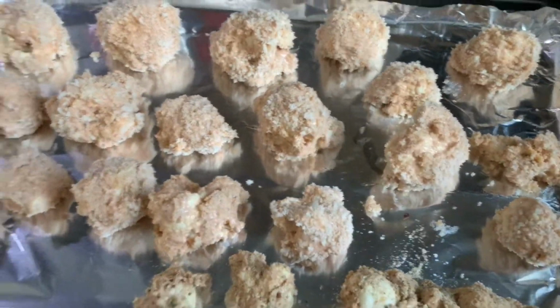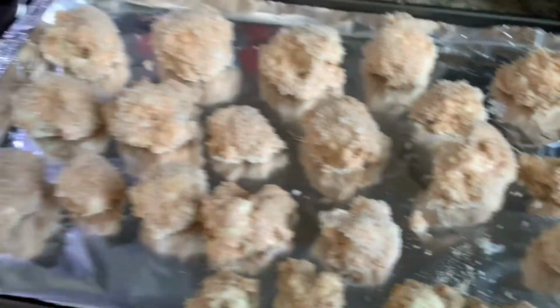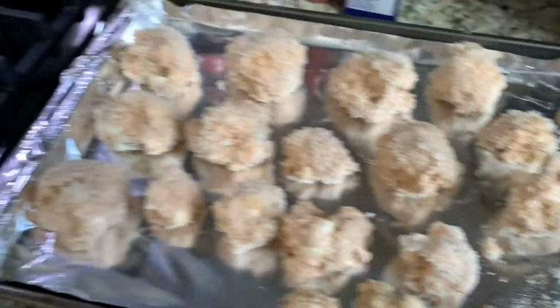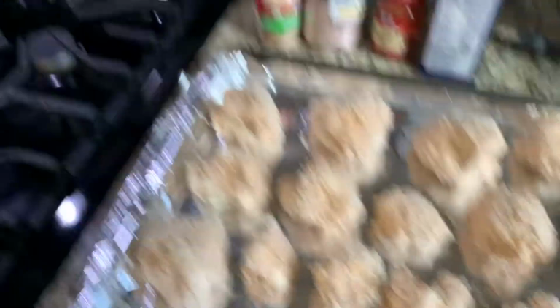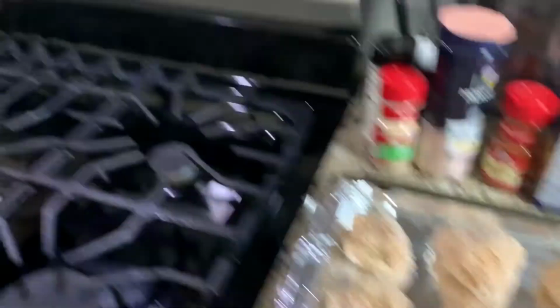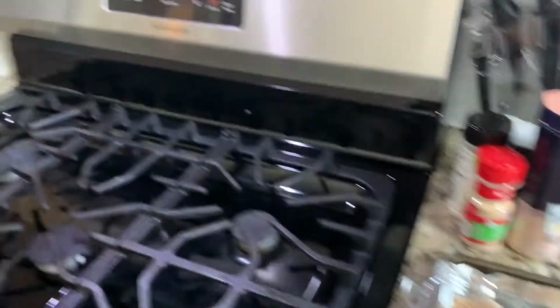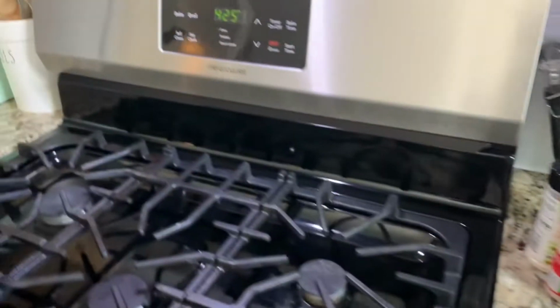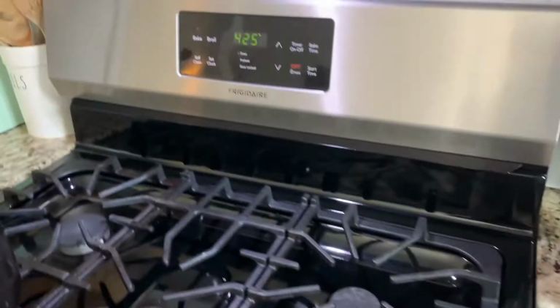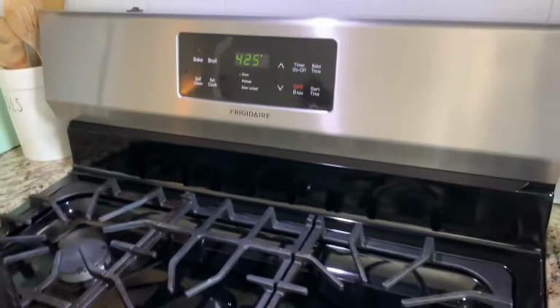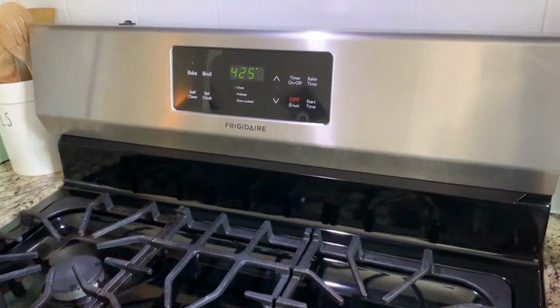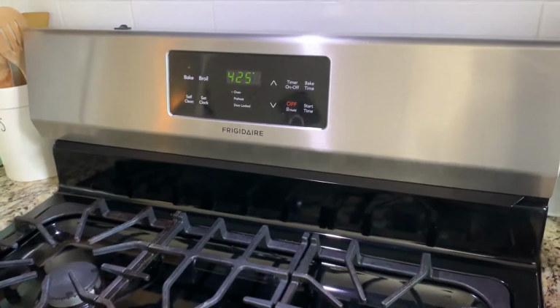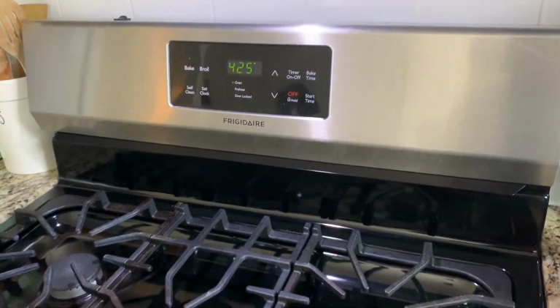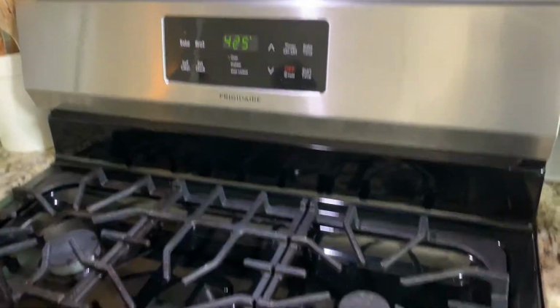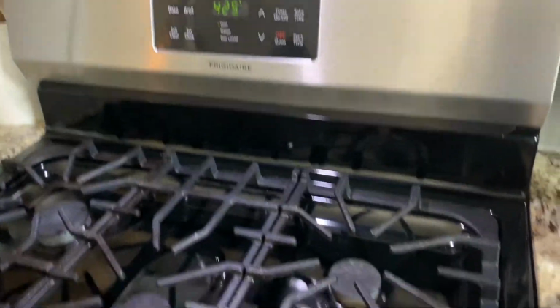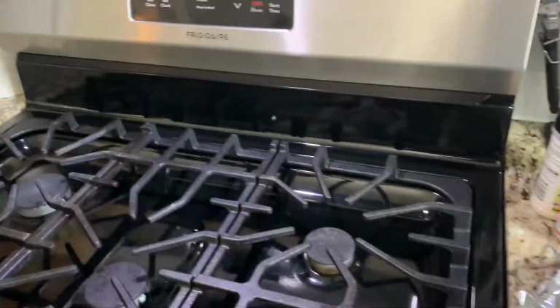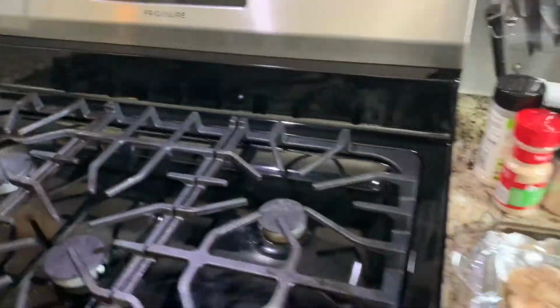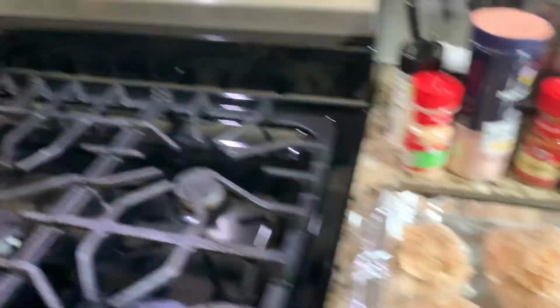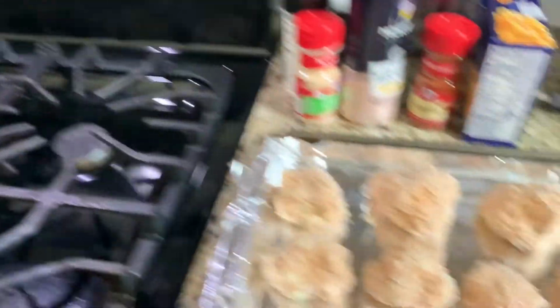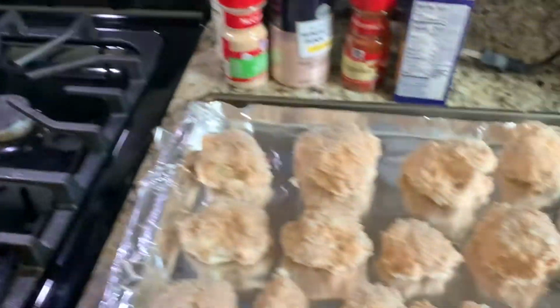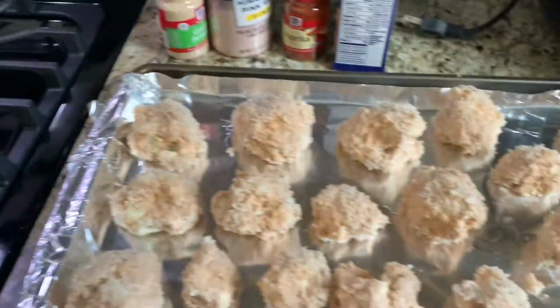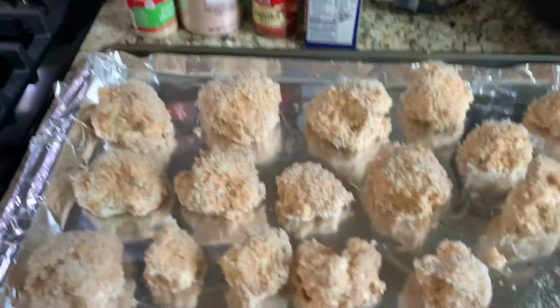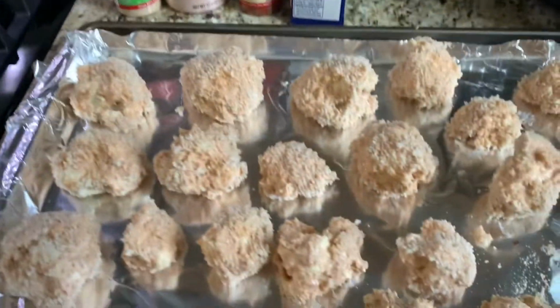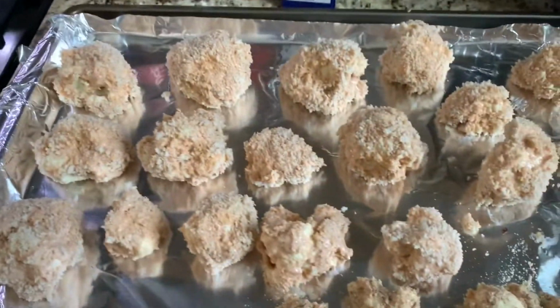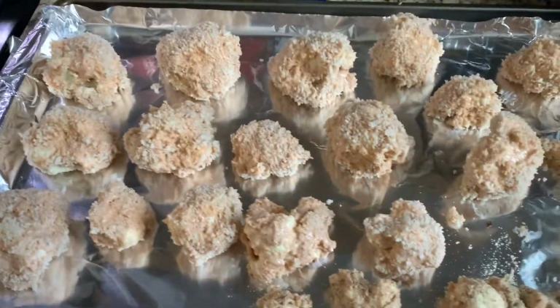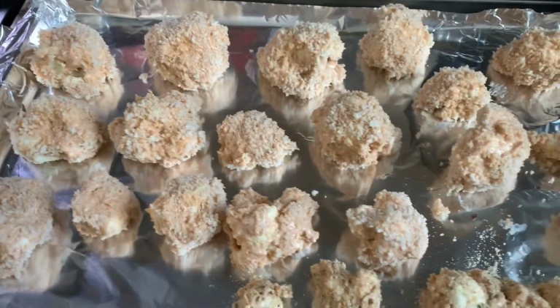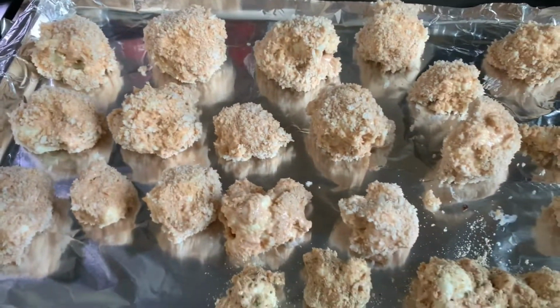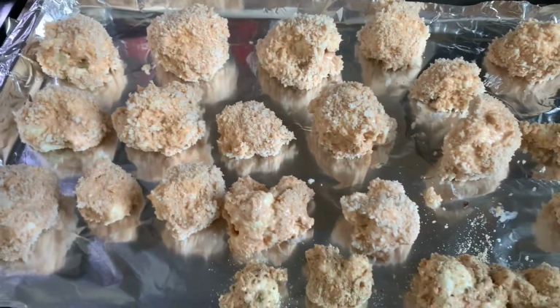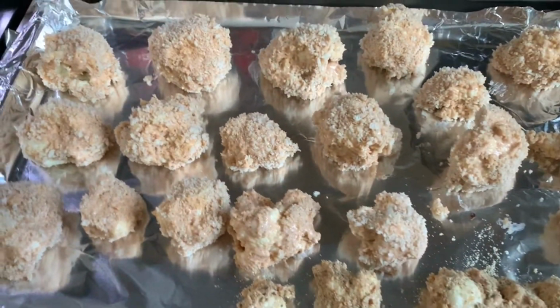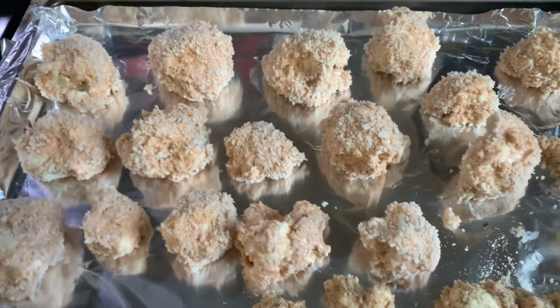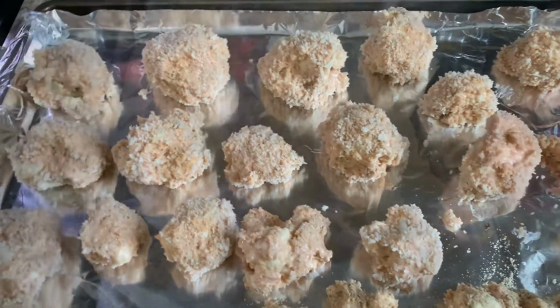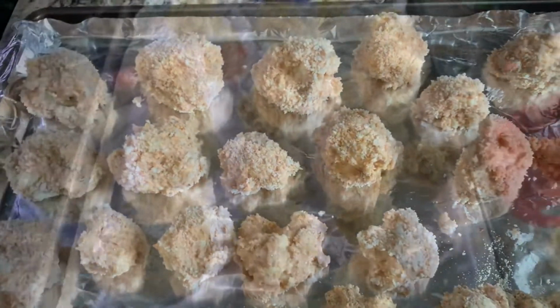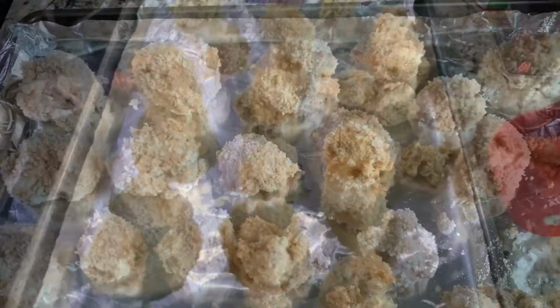They're going in the oven on 425. Set your timer for 25 minutes.